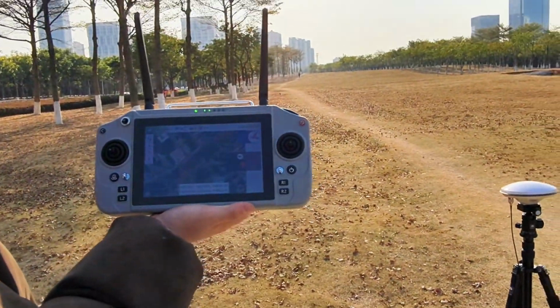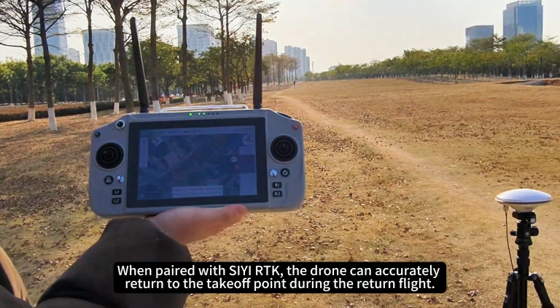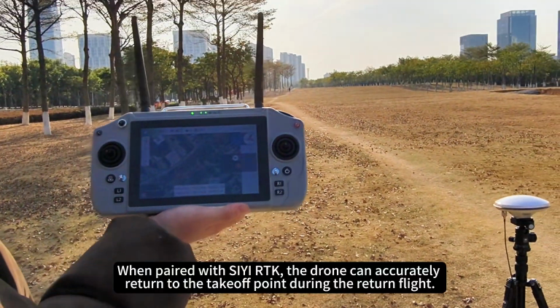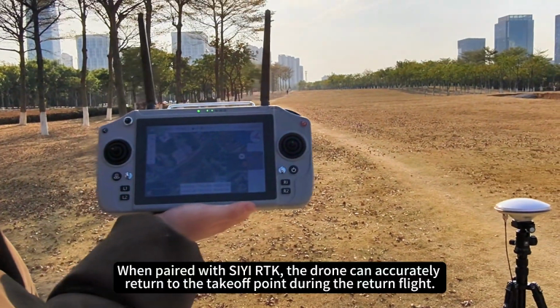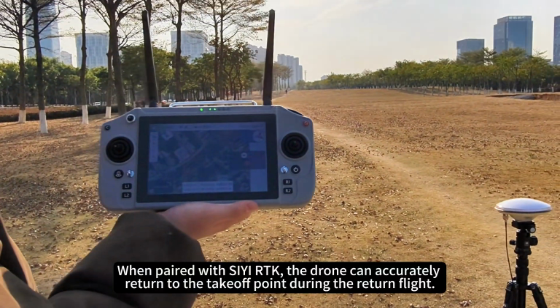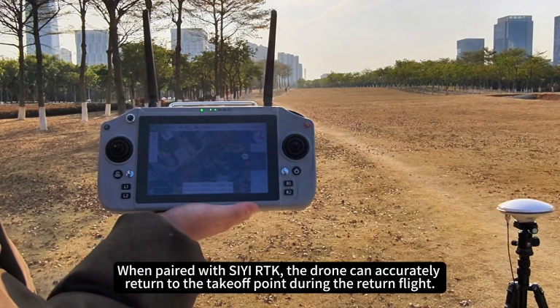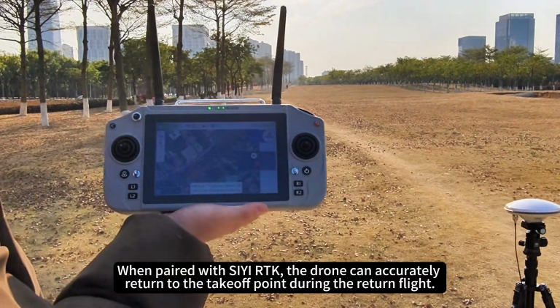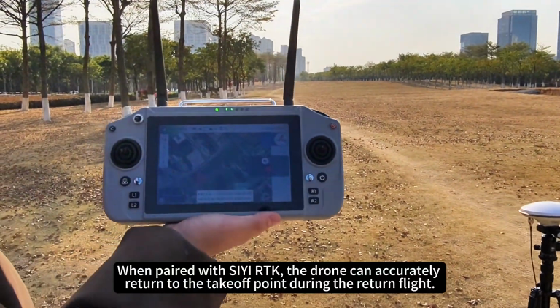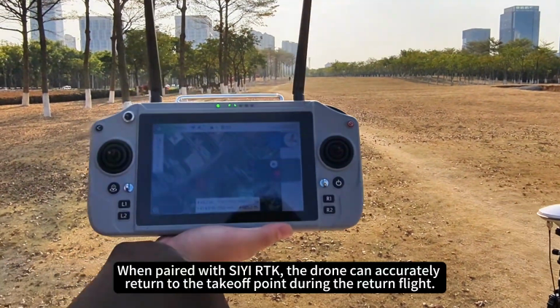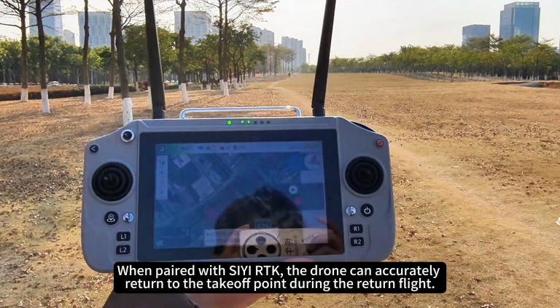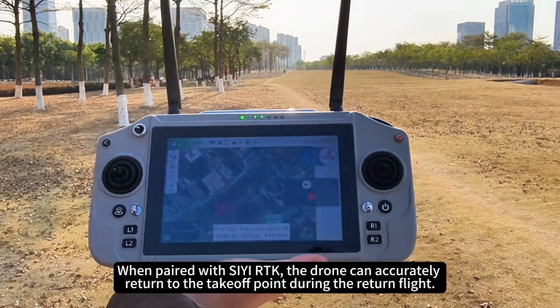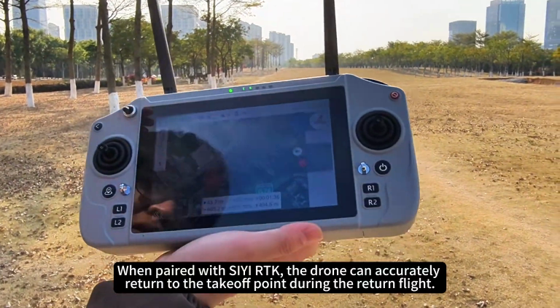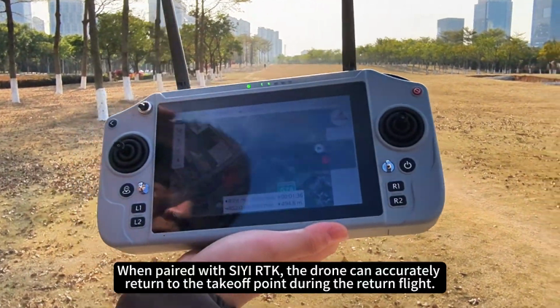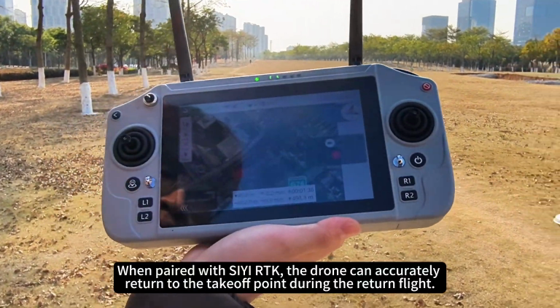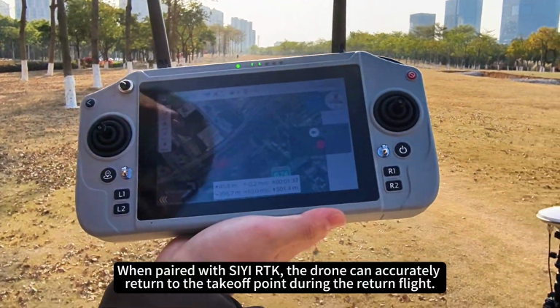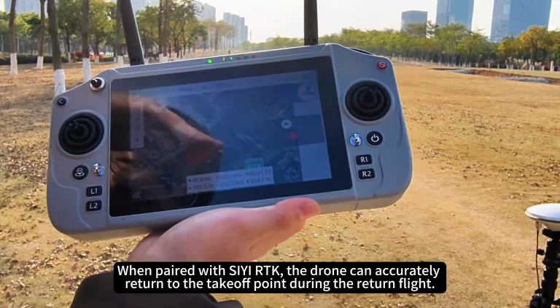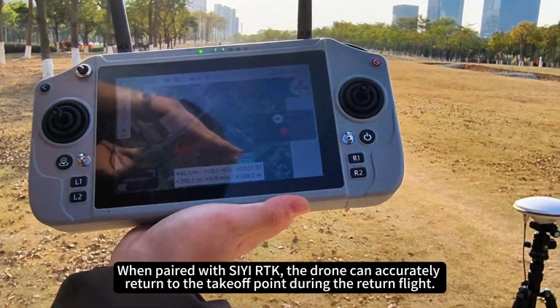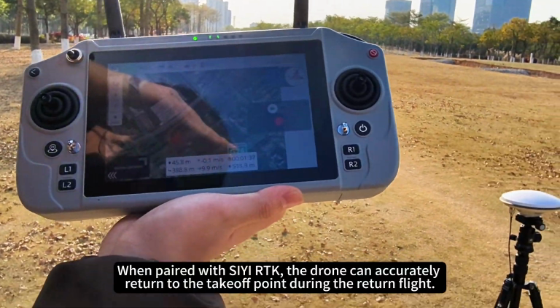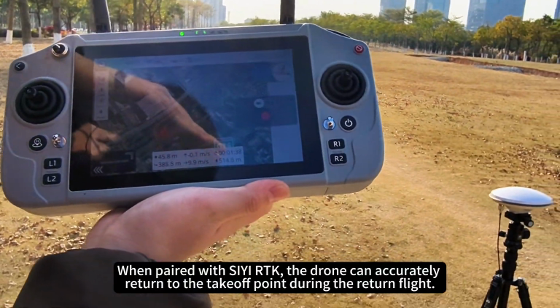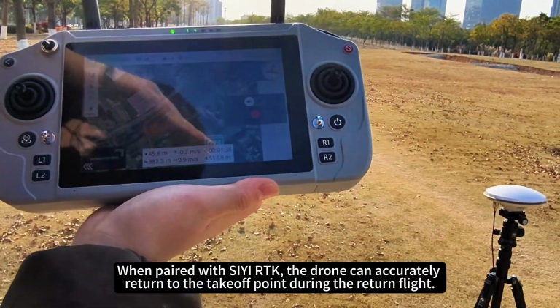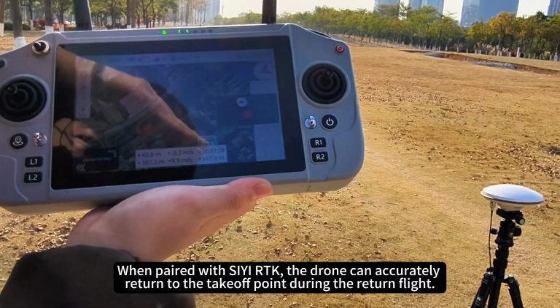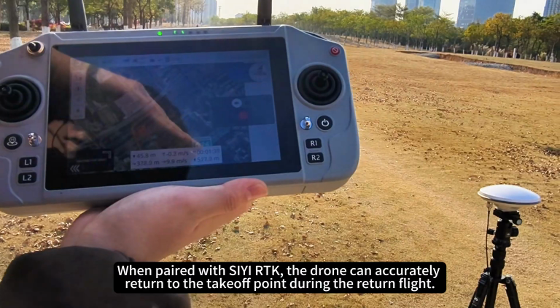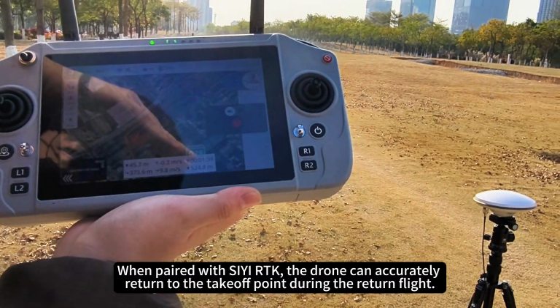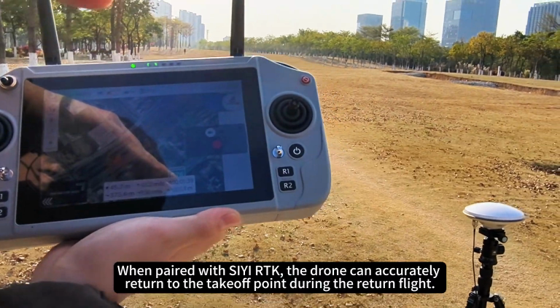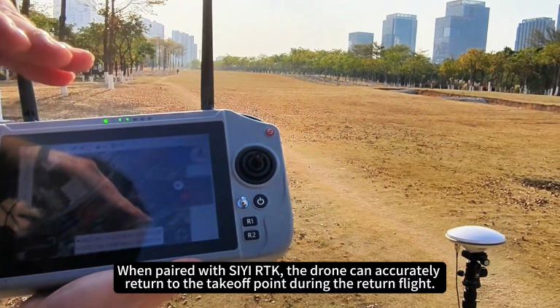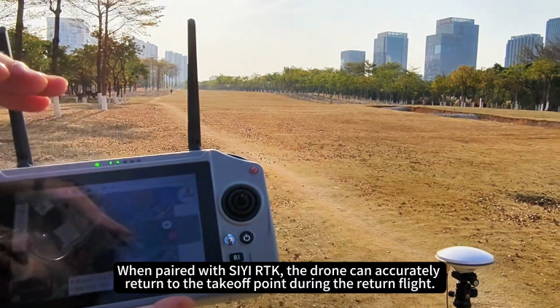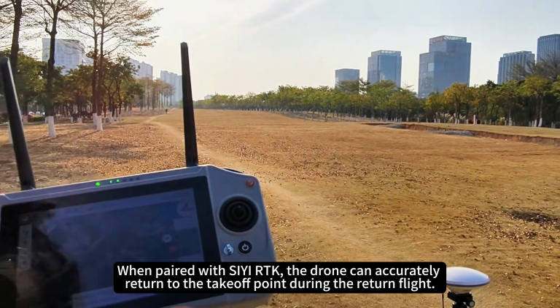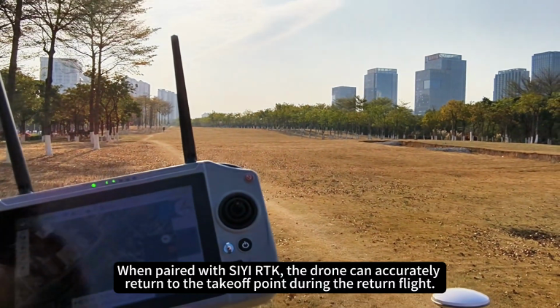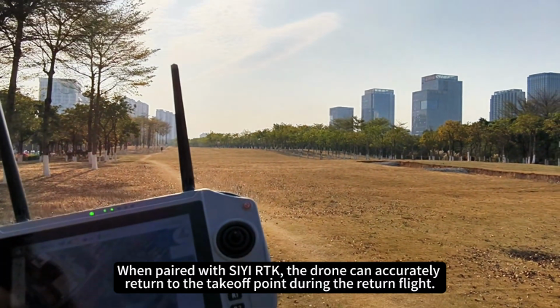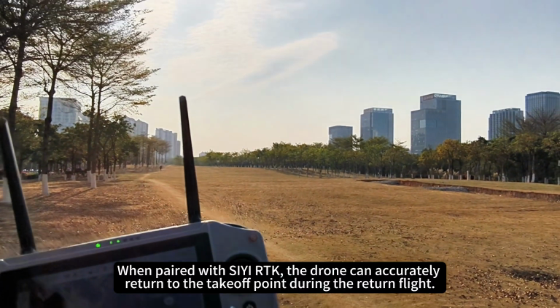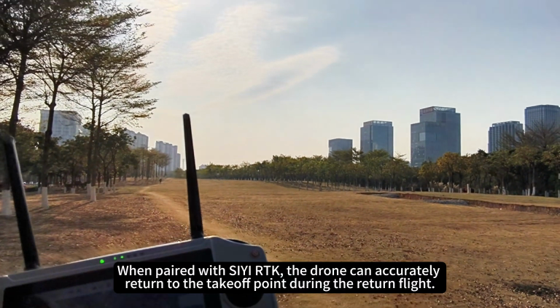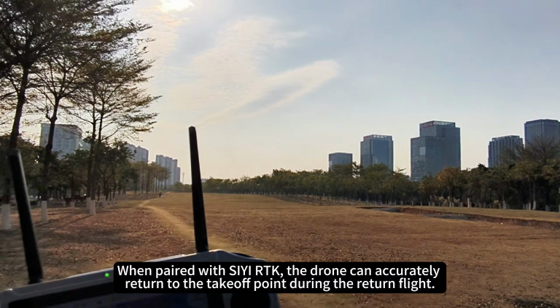When paired with CRTK, the drone can accurately return to the takeoff point during the return flight.